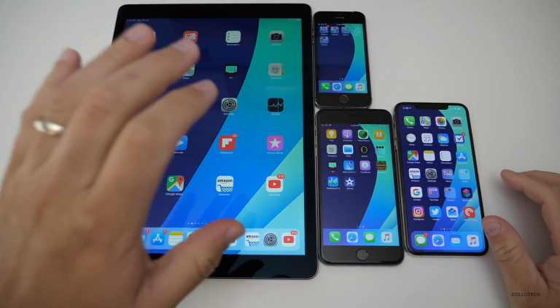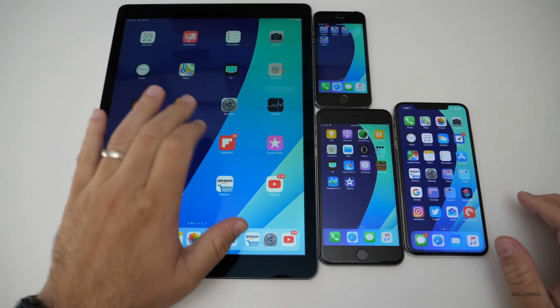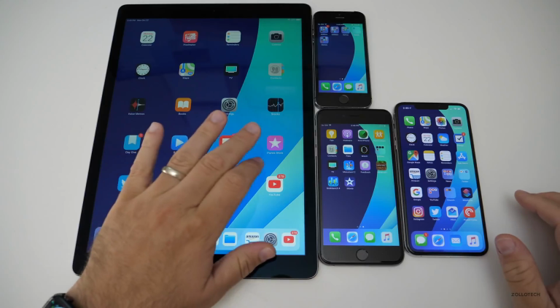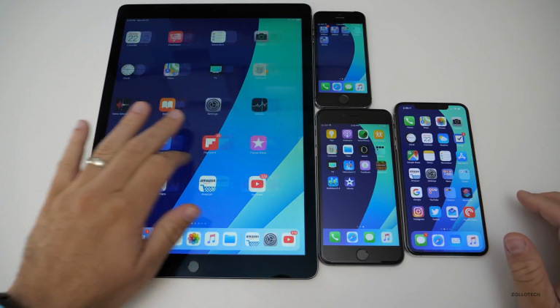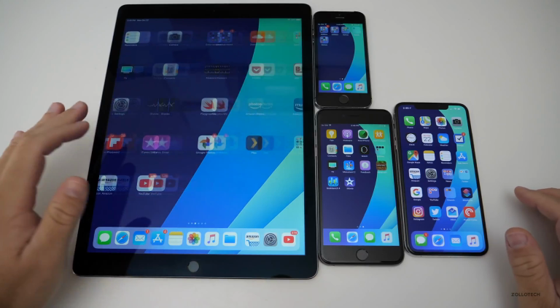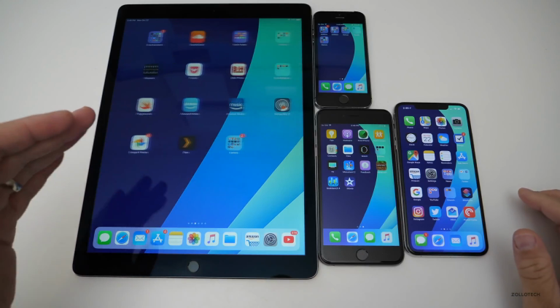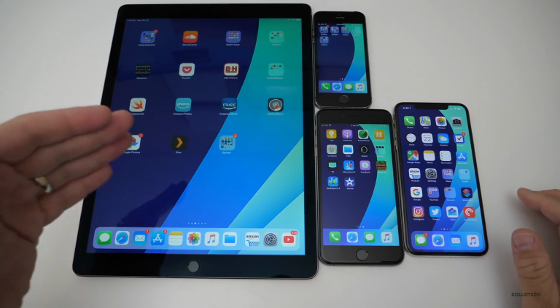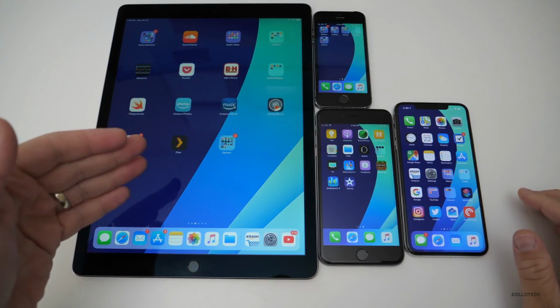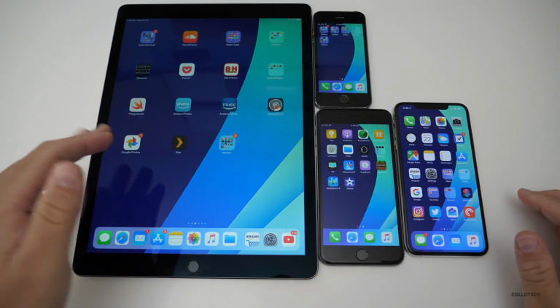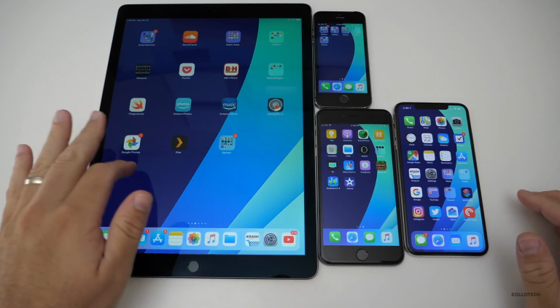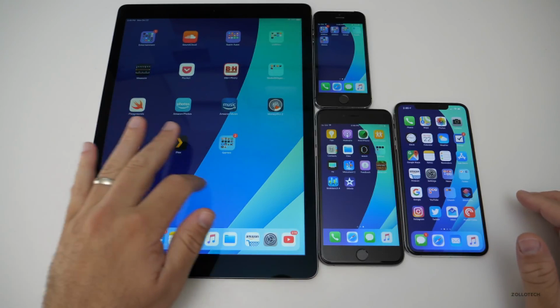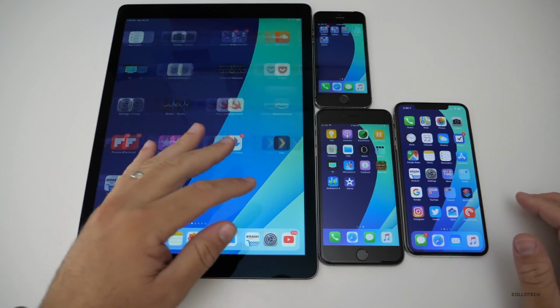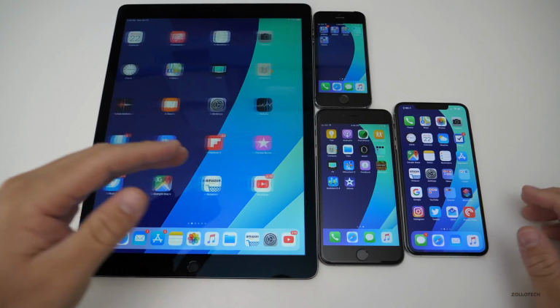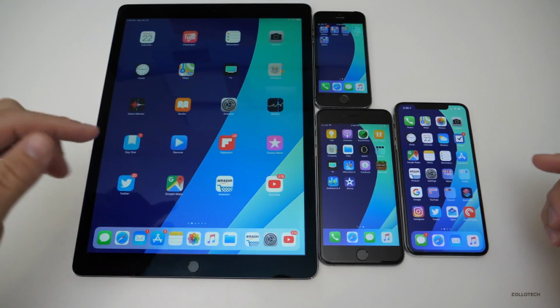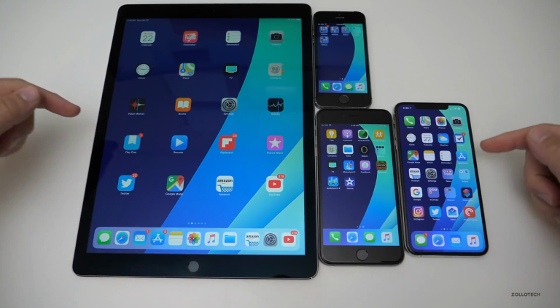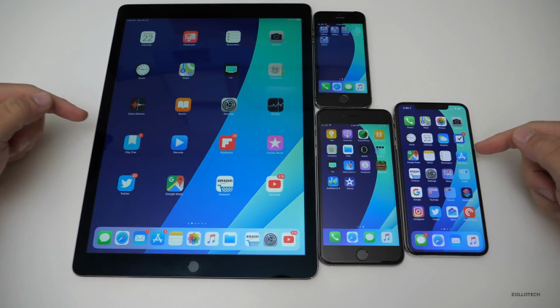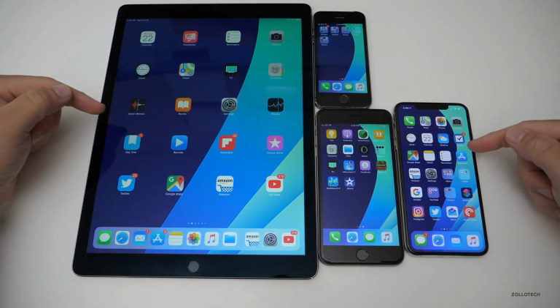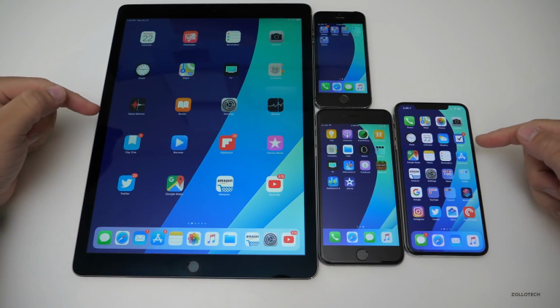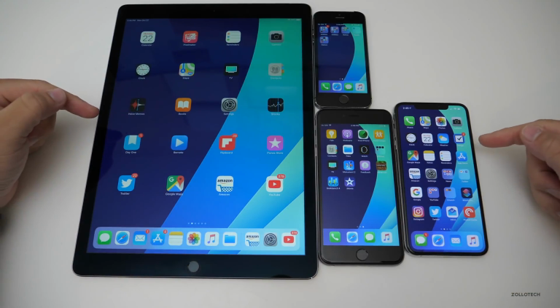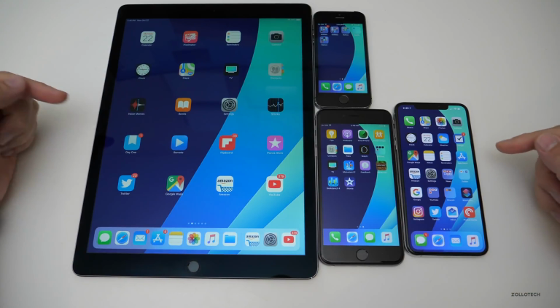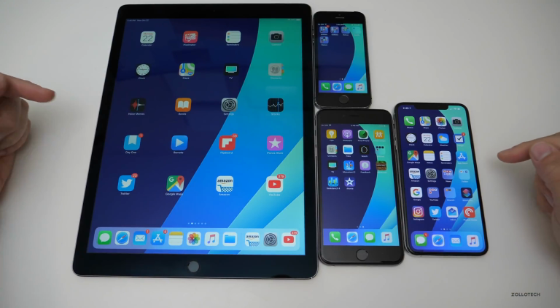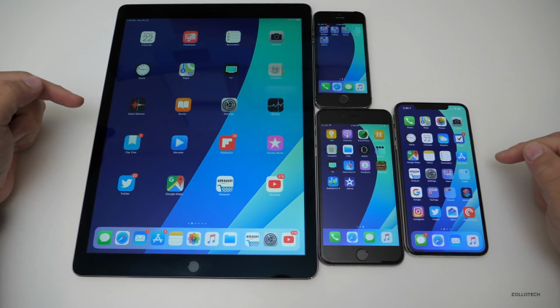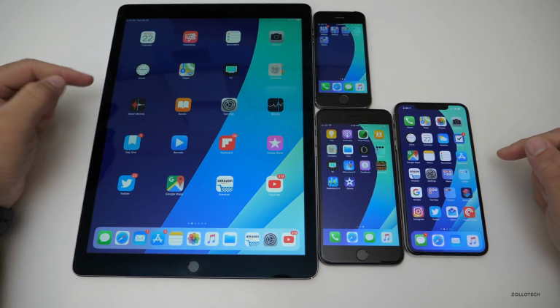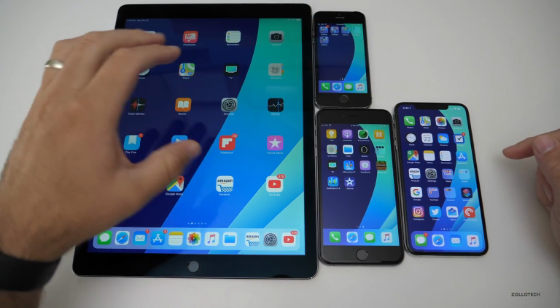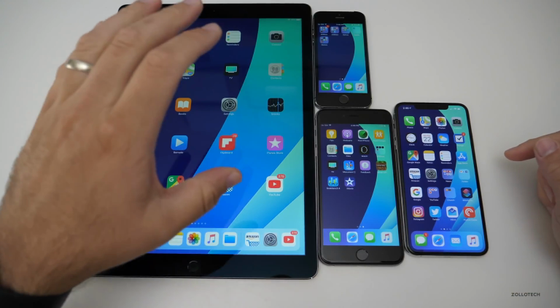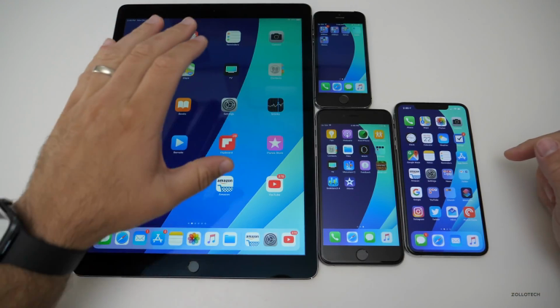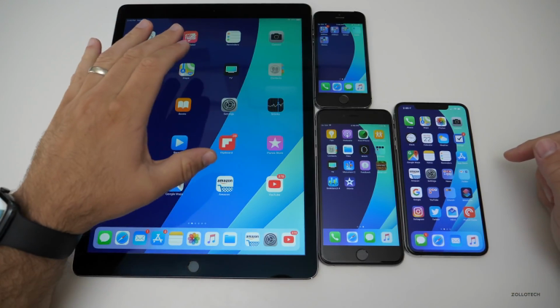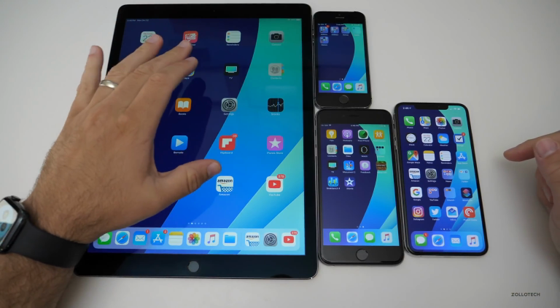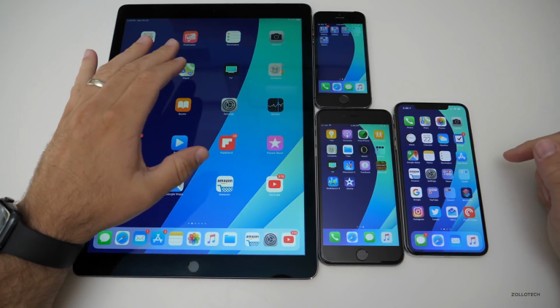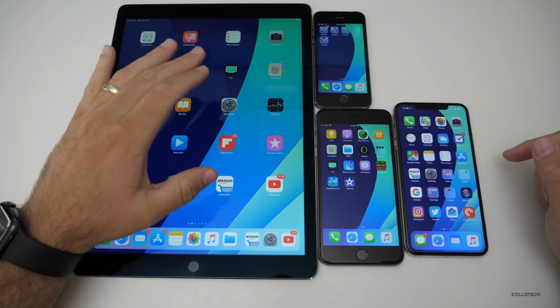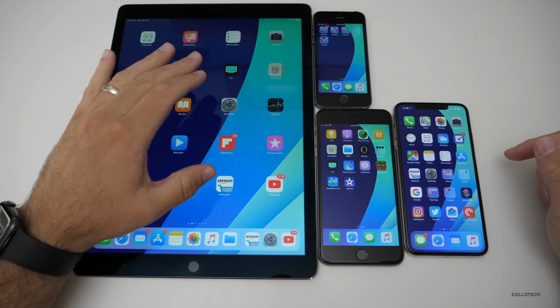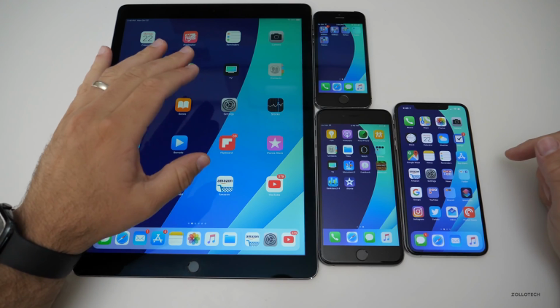On the iPad, I've noticed no changes. These are the two devices I use the most, and I notice no changes whatsoever.